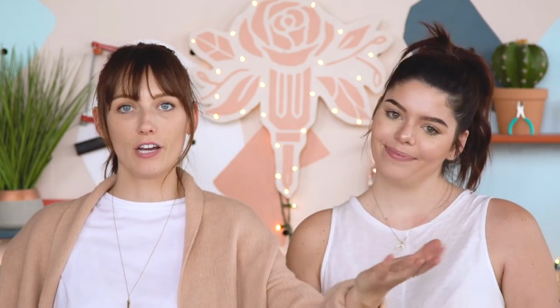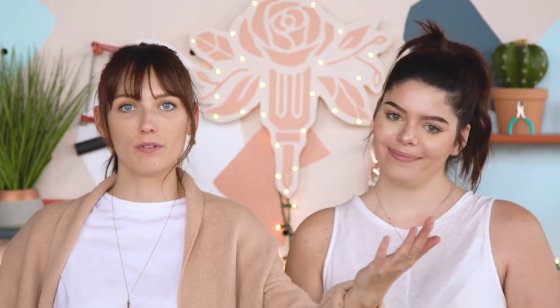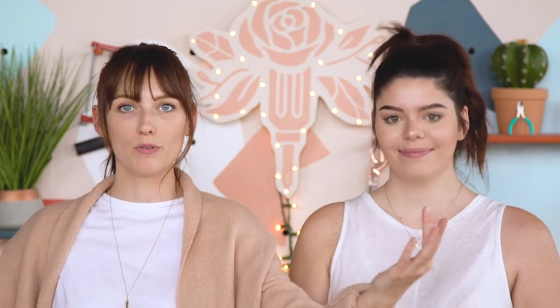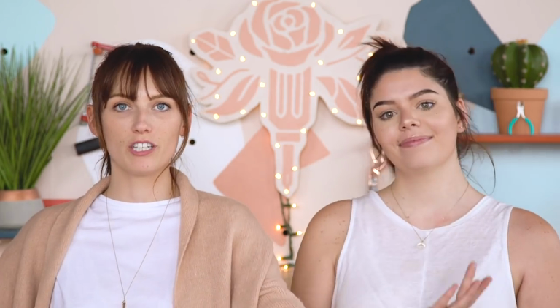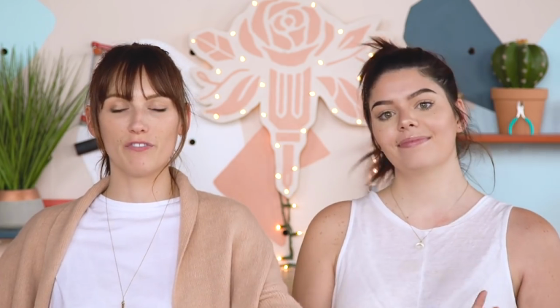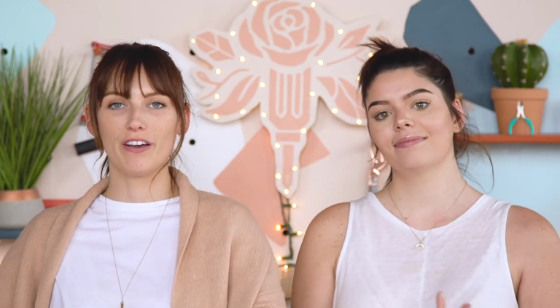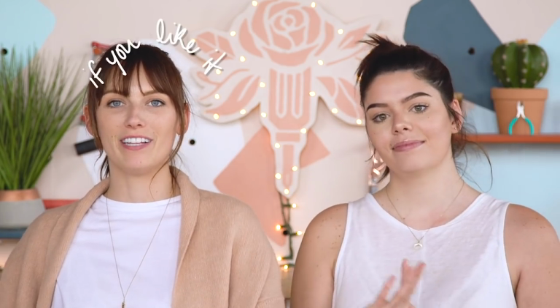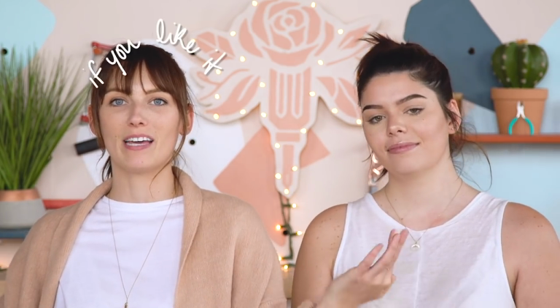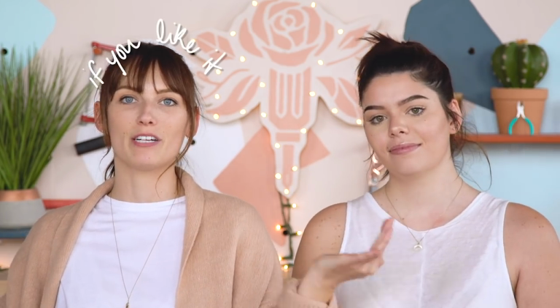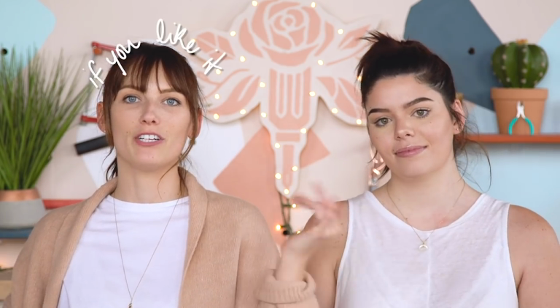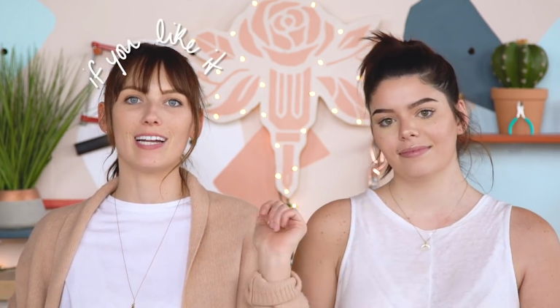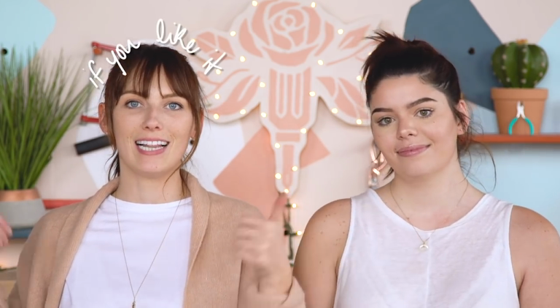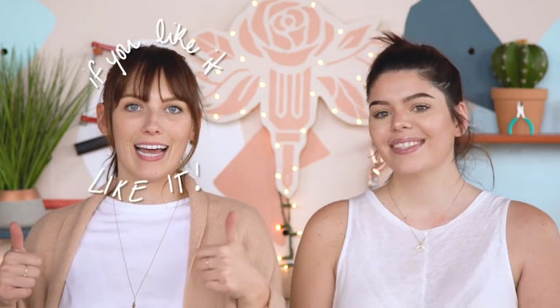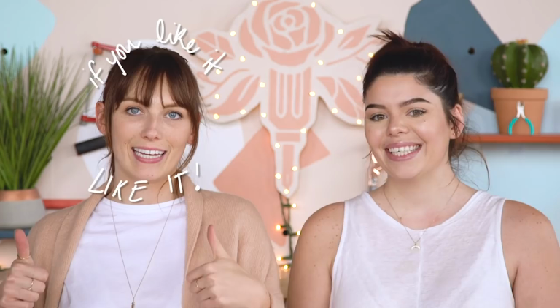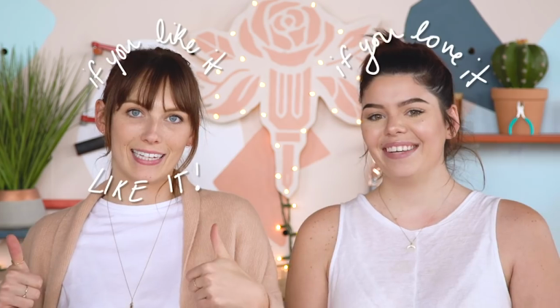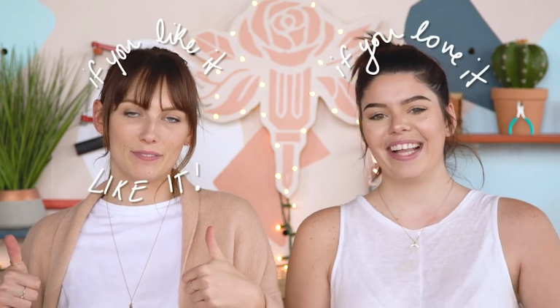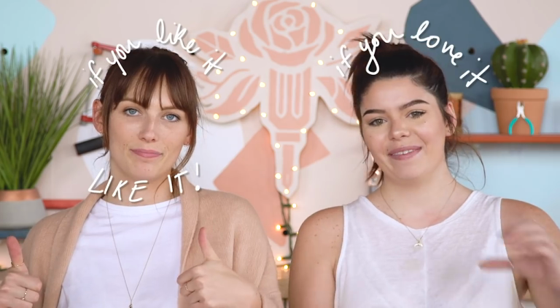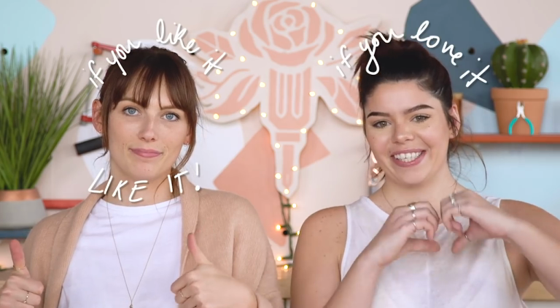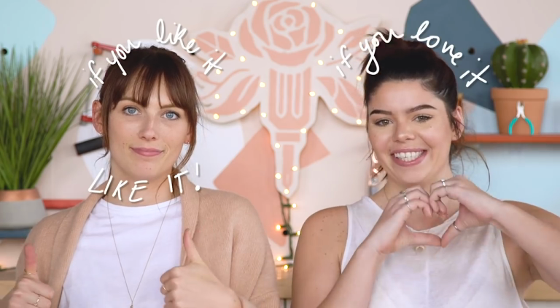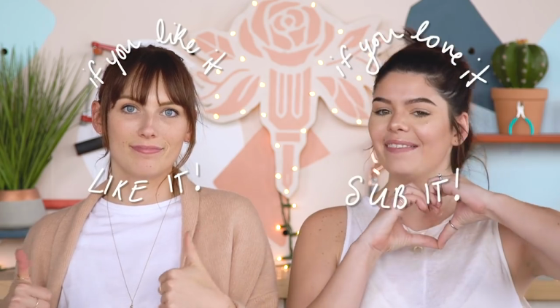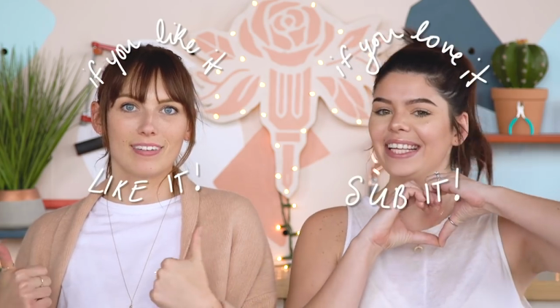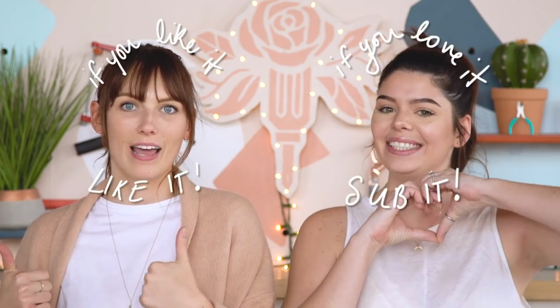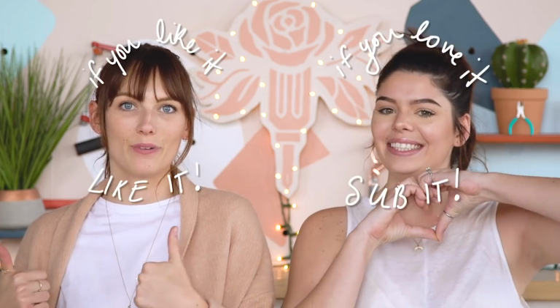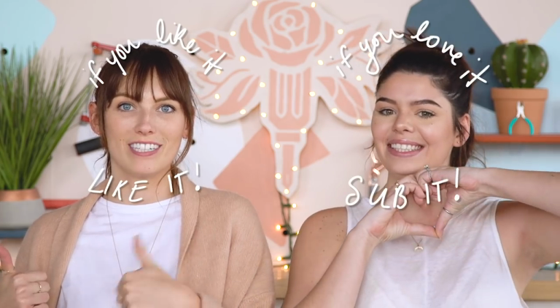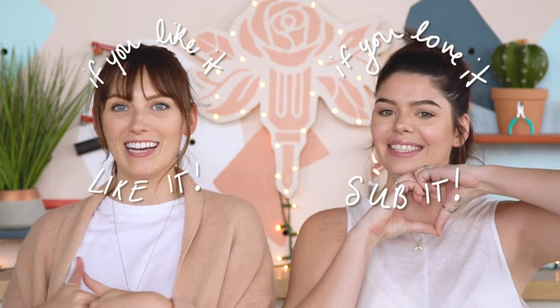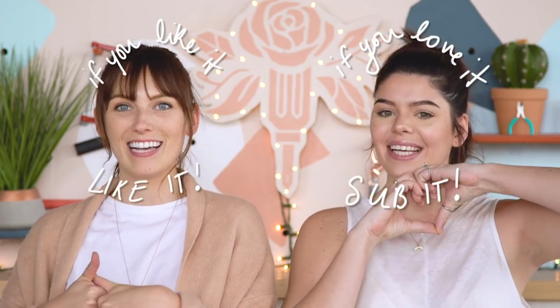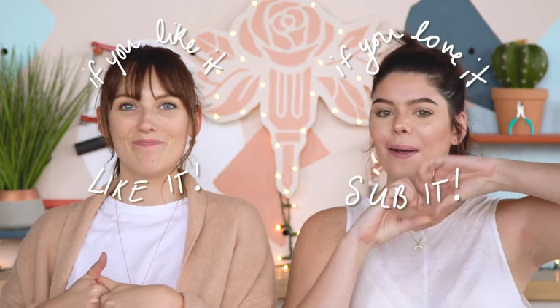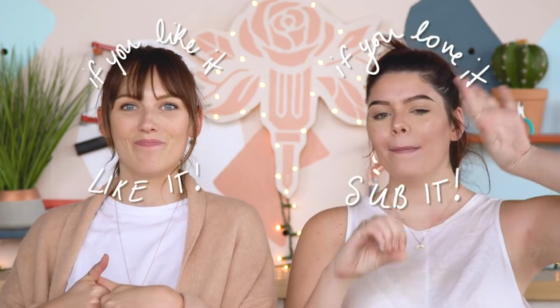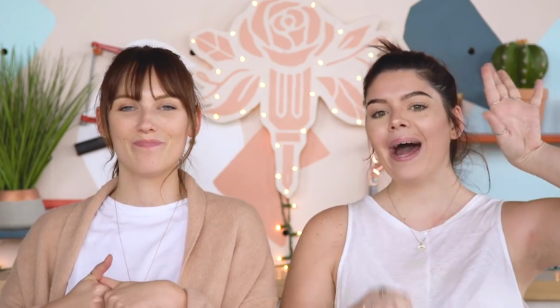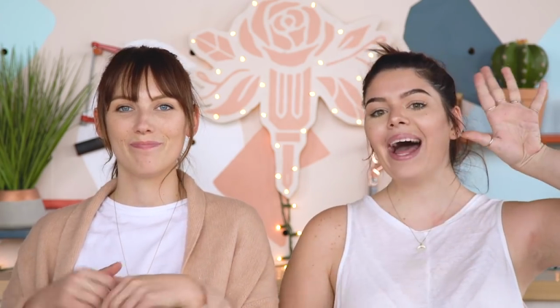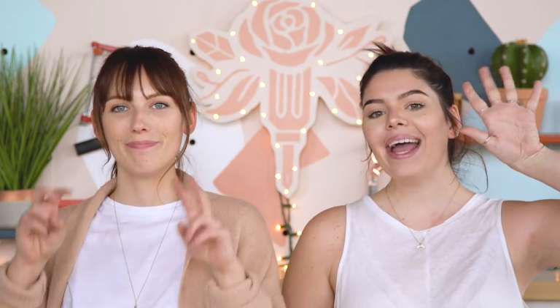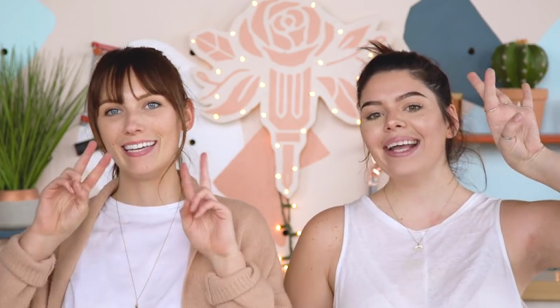Thank you guys so much for watching this video. If you like it, make sure you give it a like. And if you love it, make sure you subscribe. We'll see you next time. Bye!